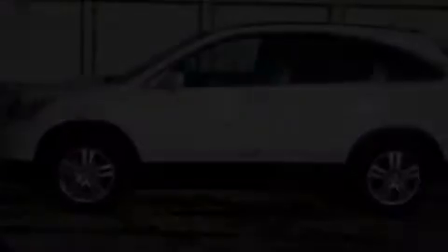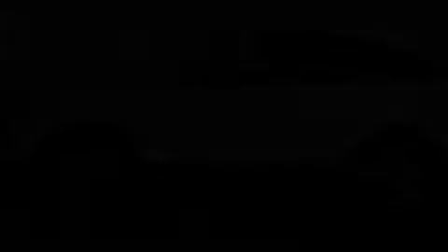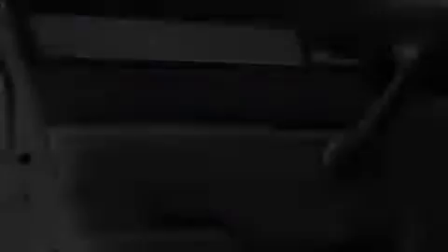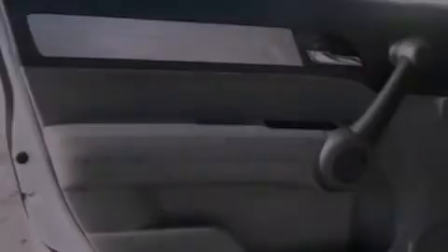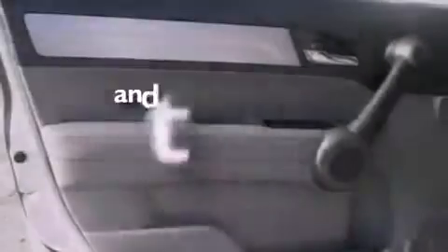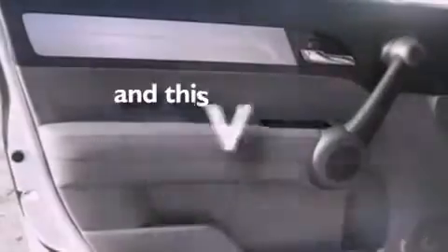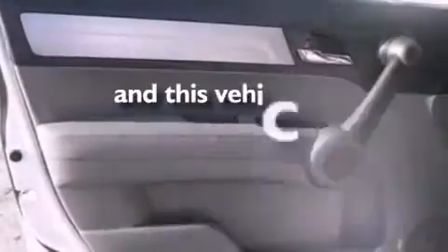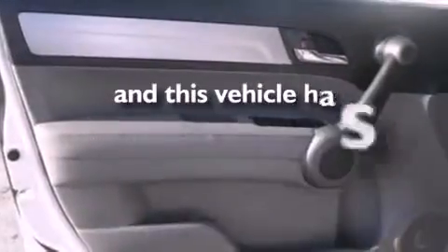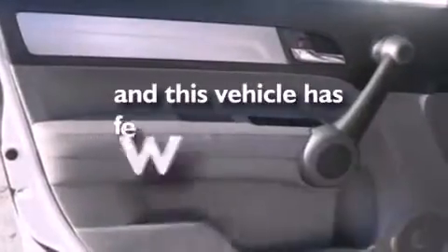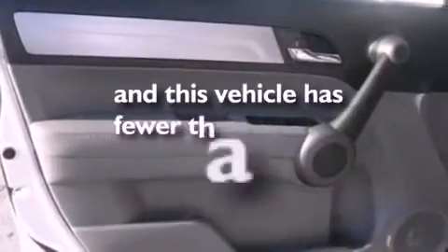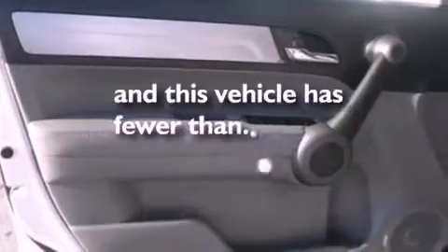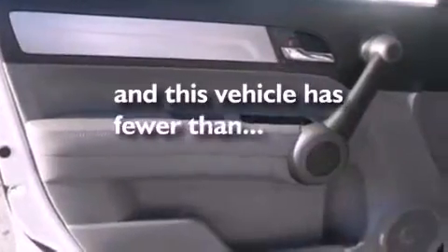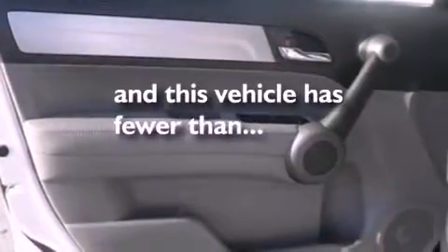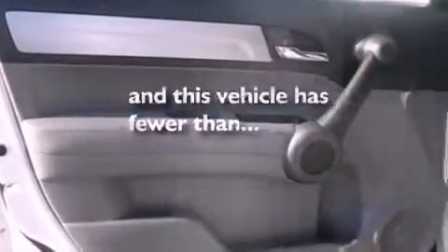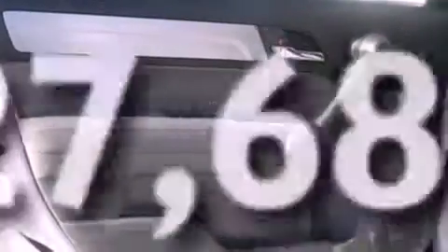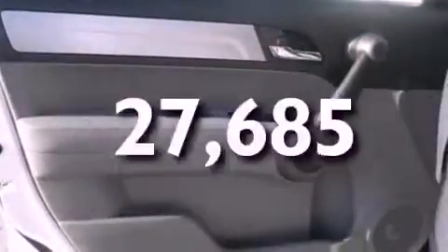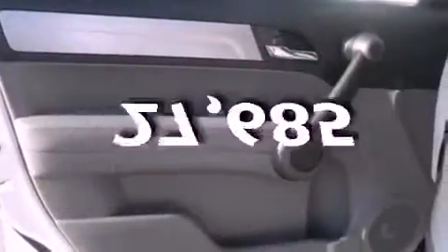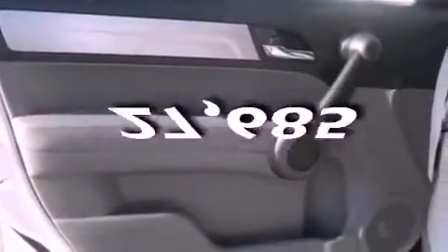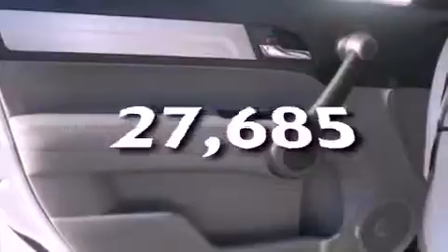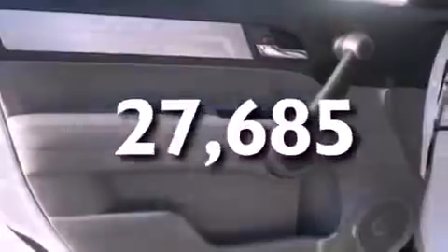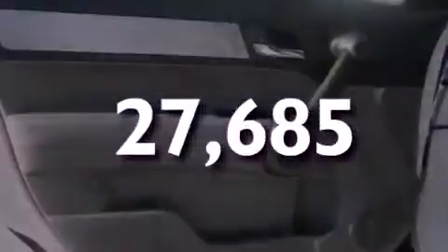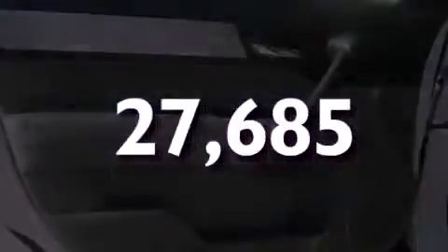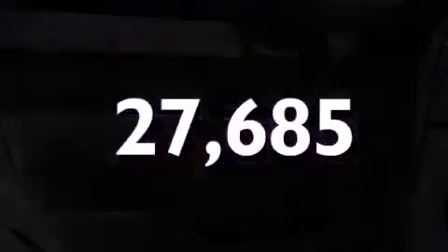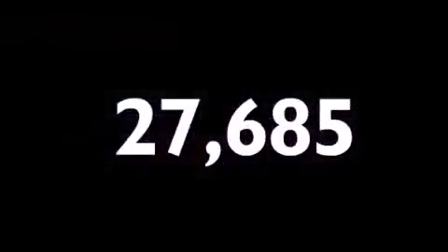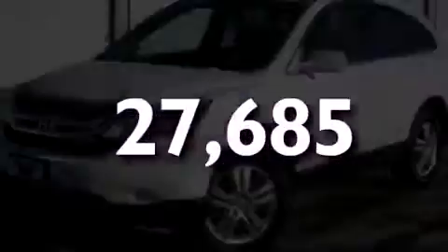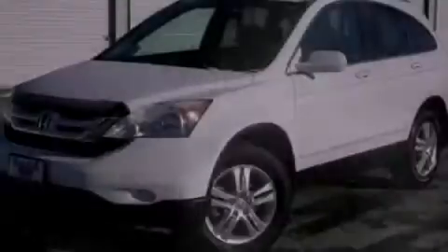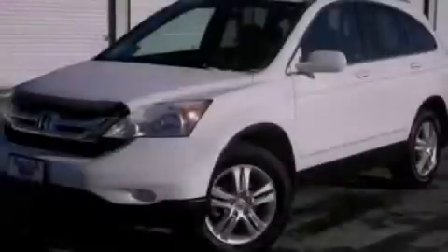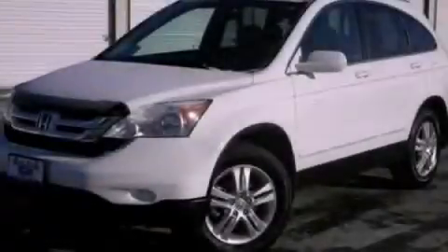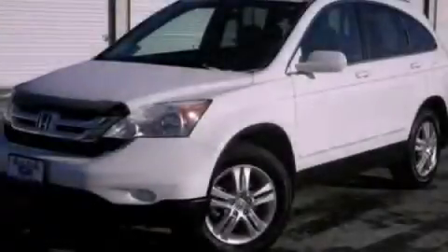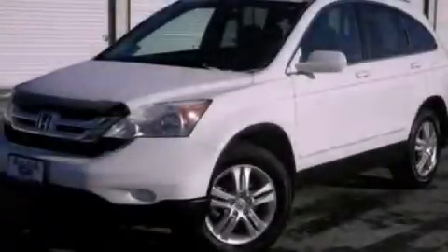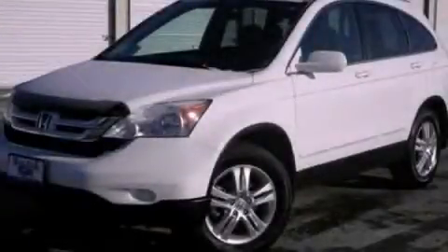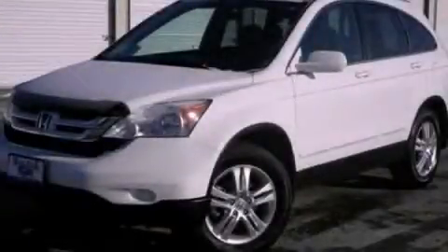This vehicle has fewer than 28,000 miles on the odometer. Stop by today and test drive this vehicle for yourself.